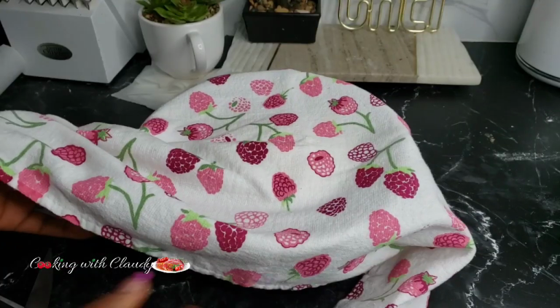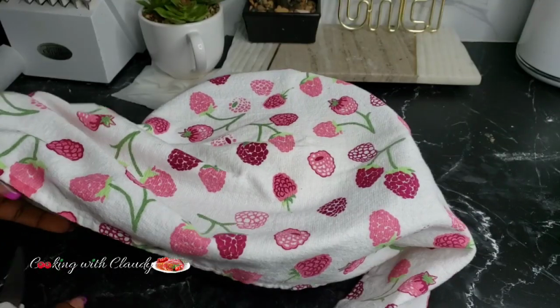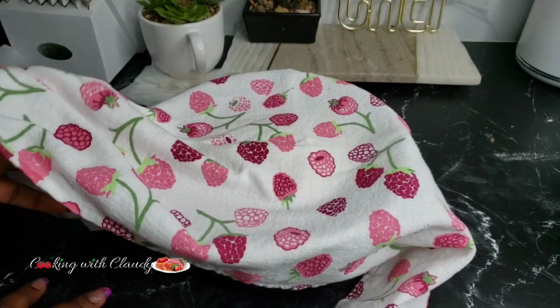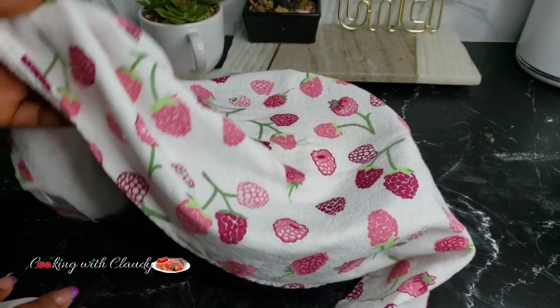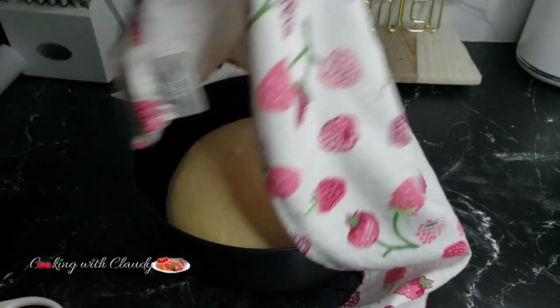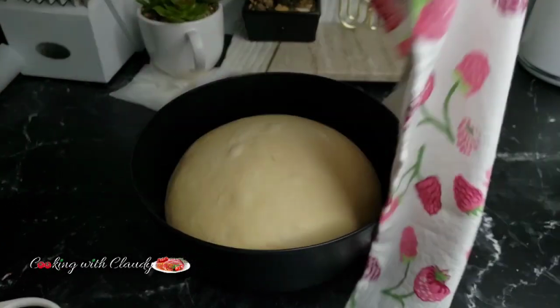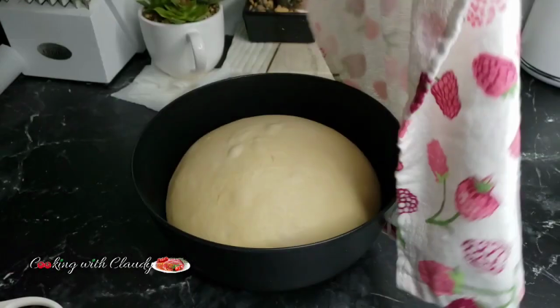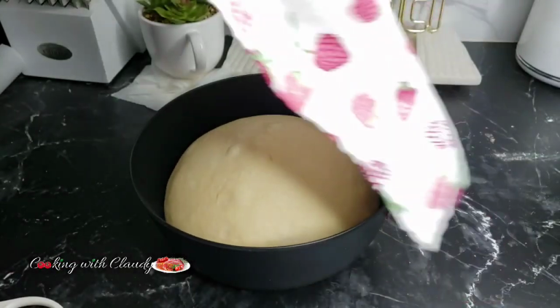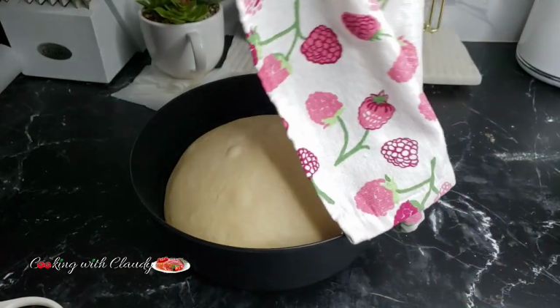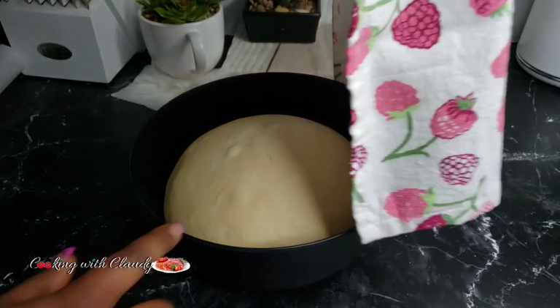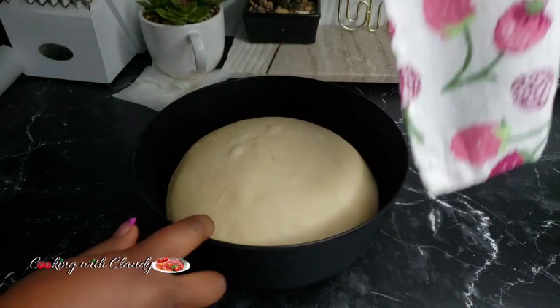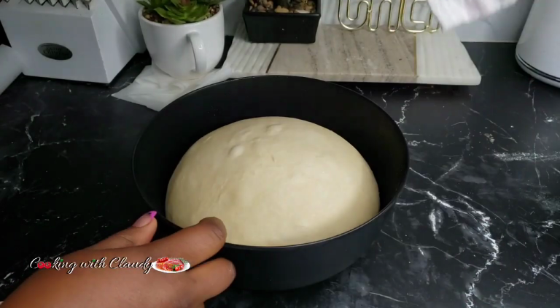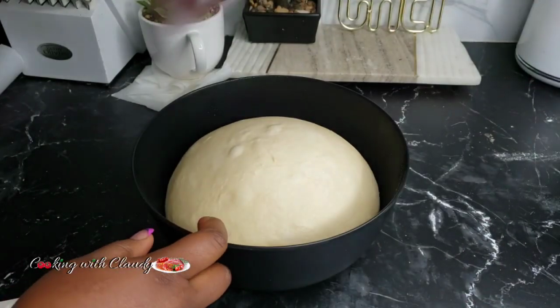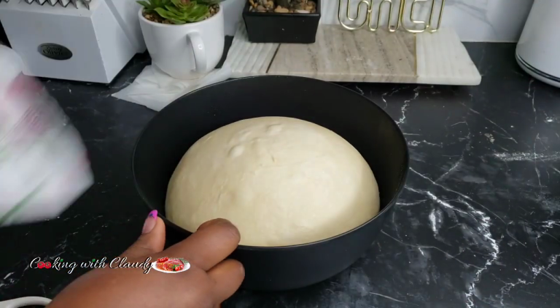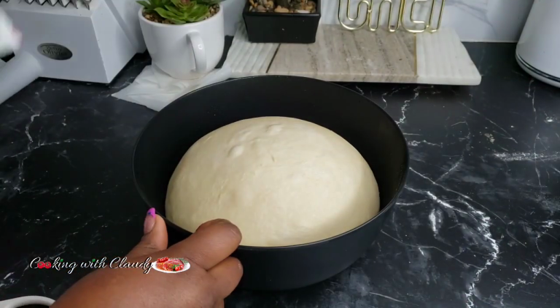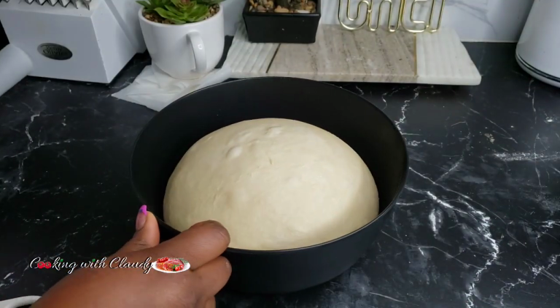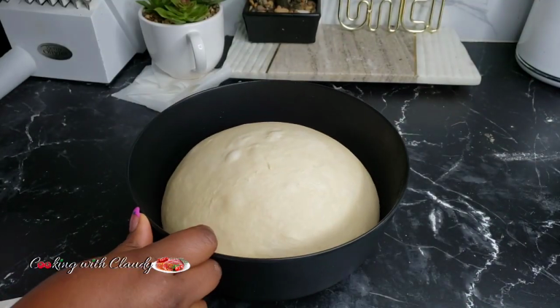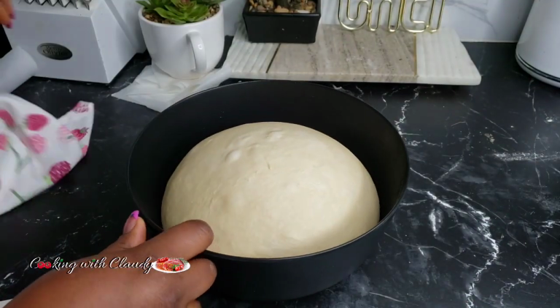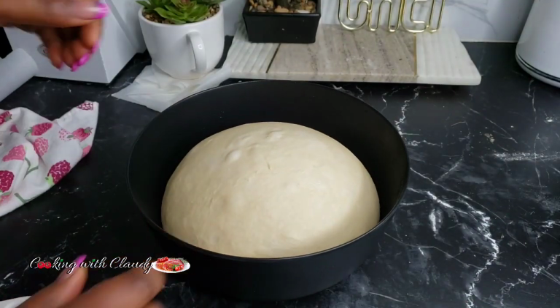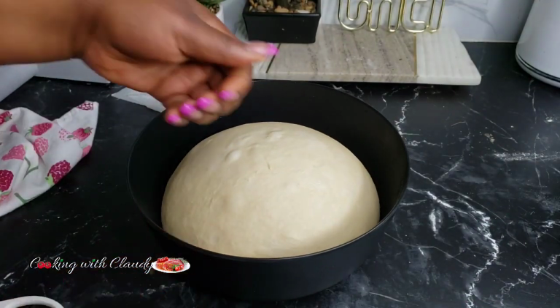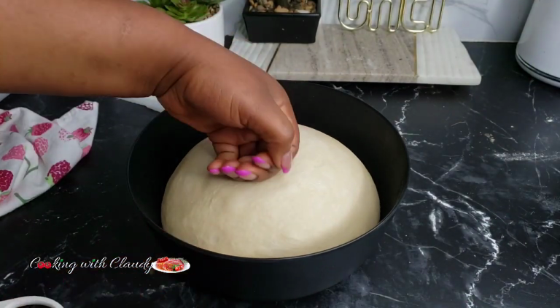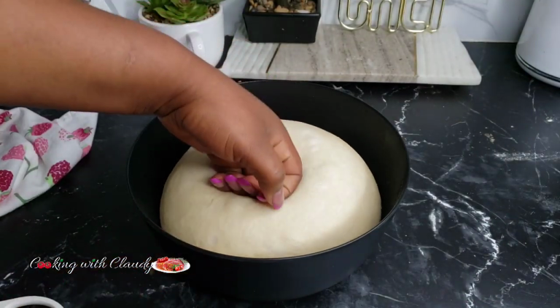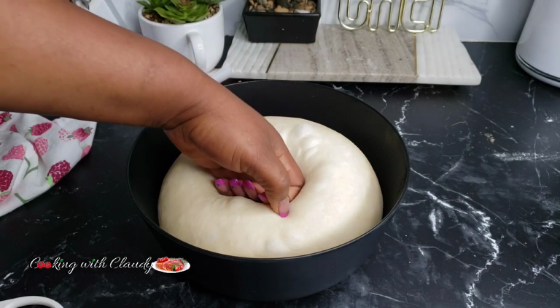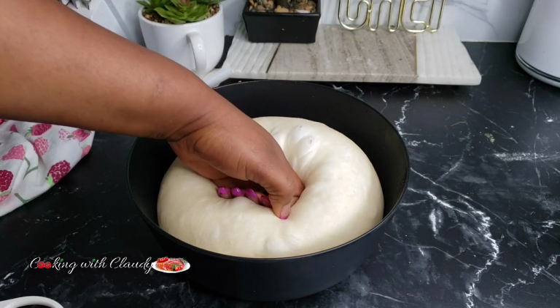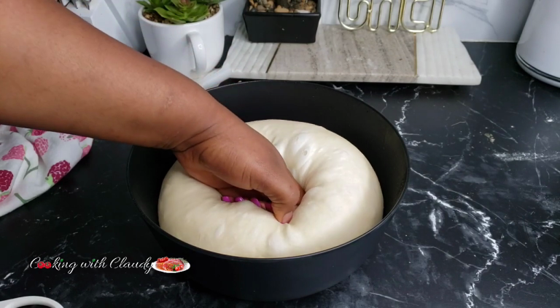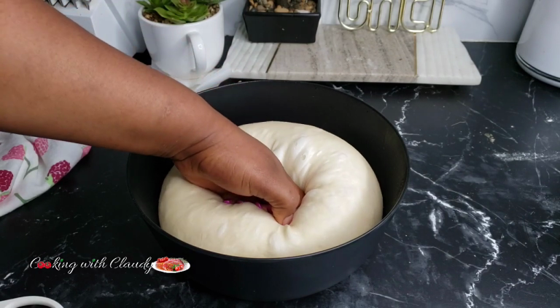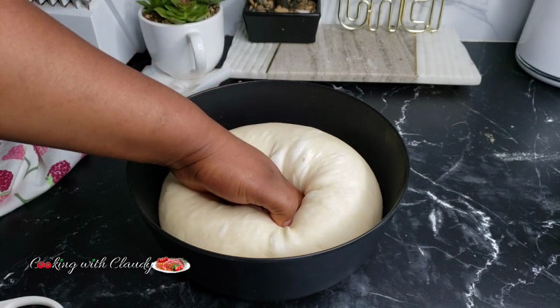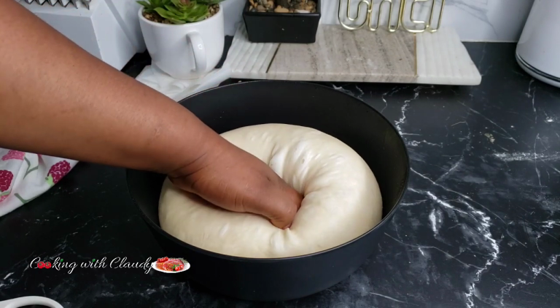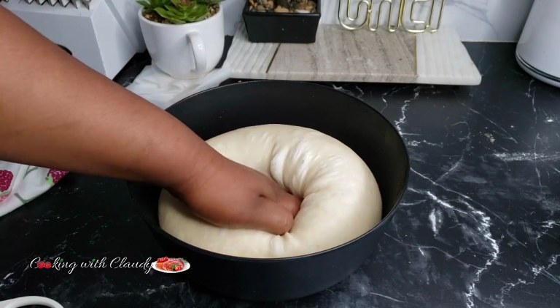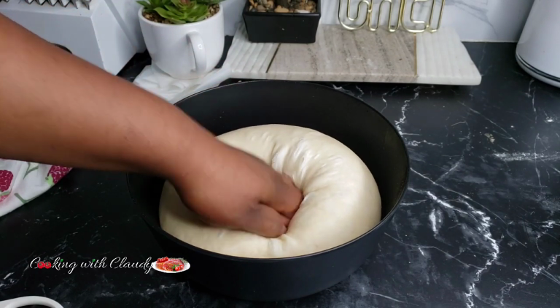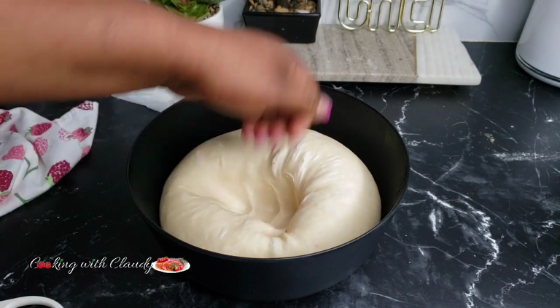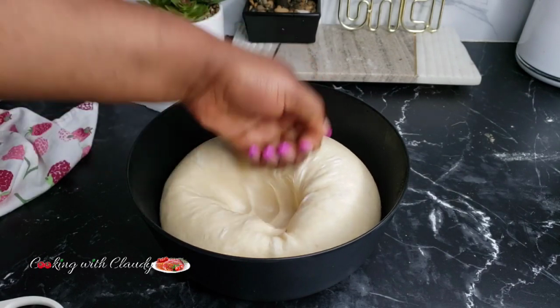After one hour and 30 minutes, this is how your dough should be looking. Press it down to release some gas or air bubbles.